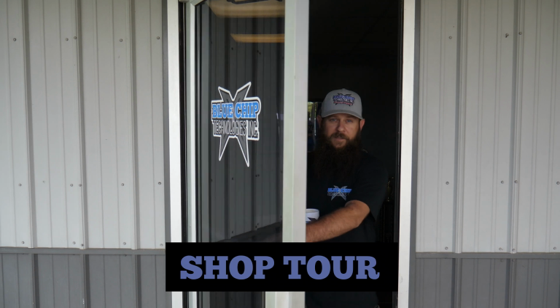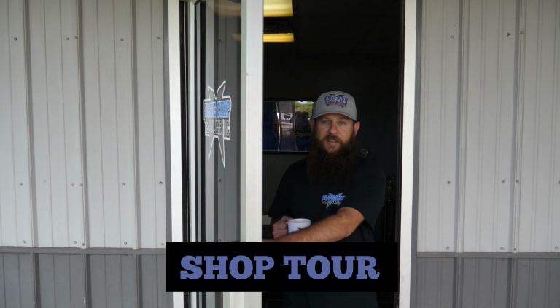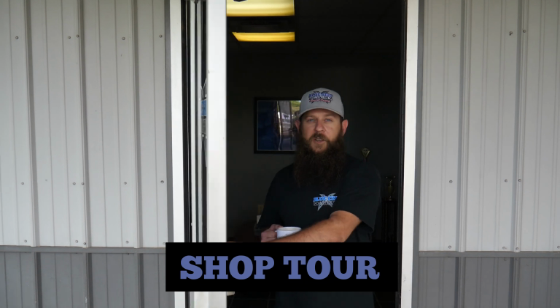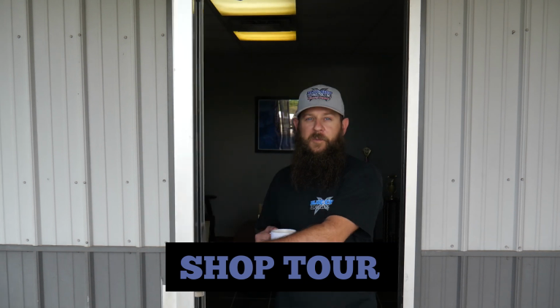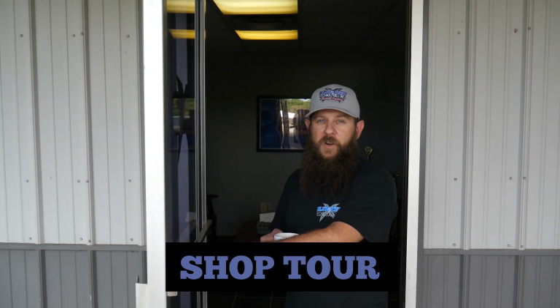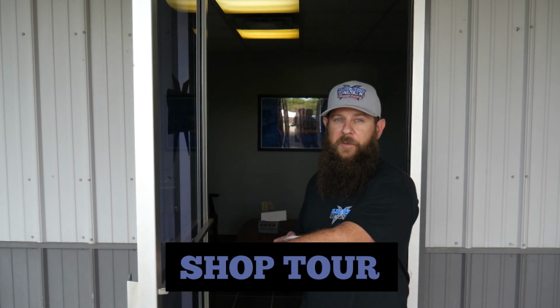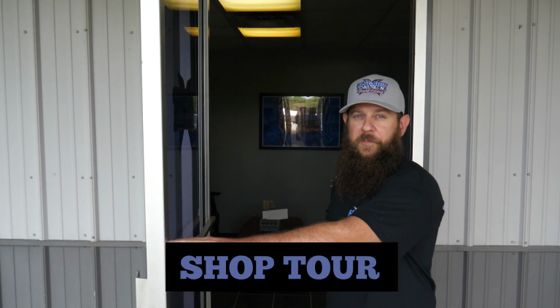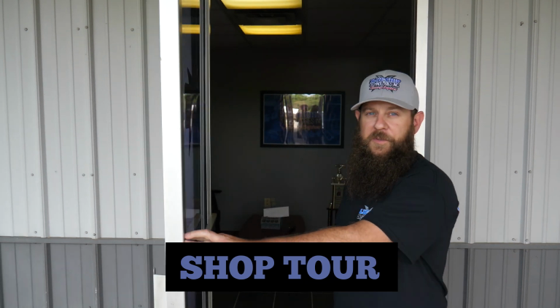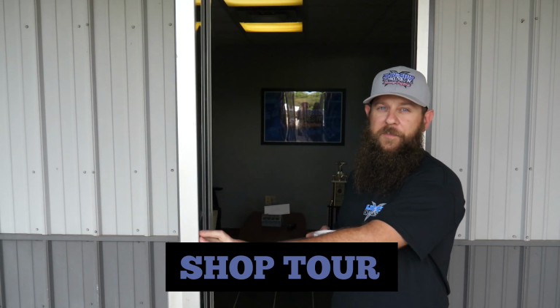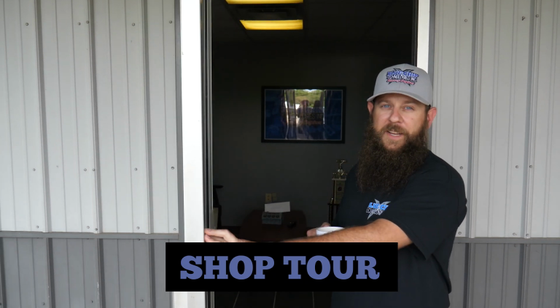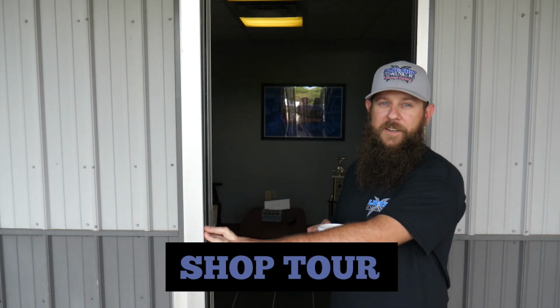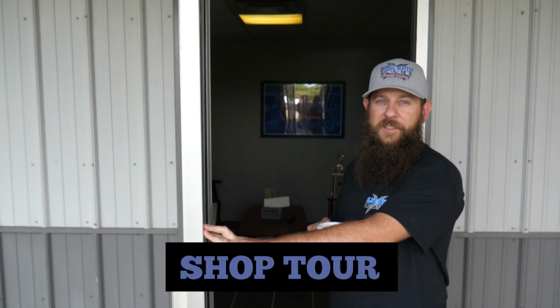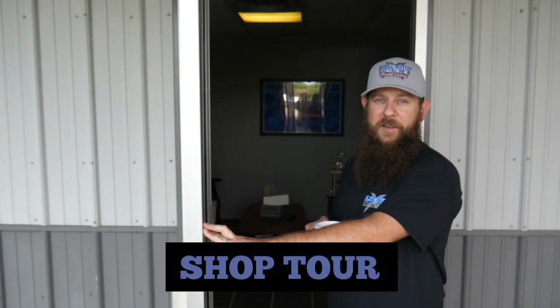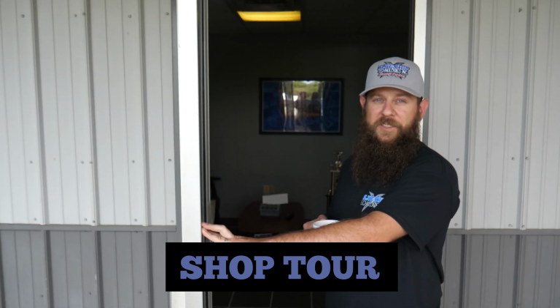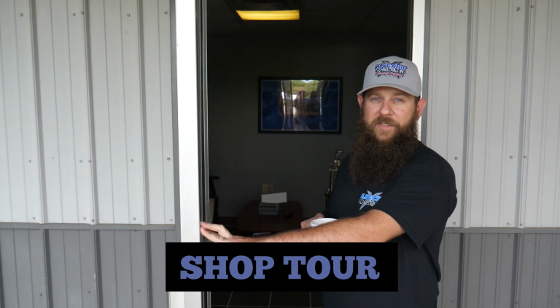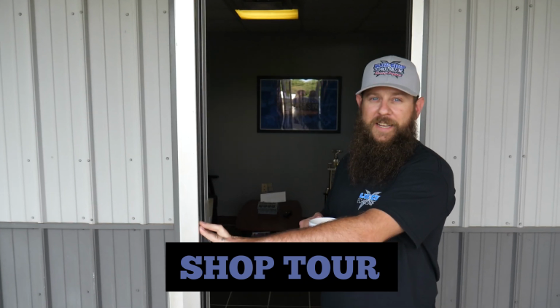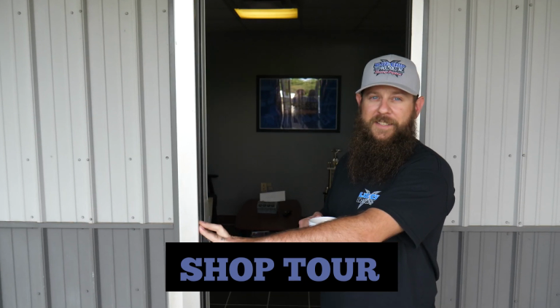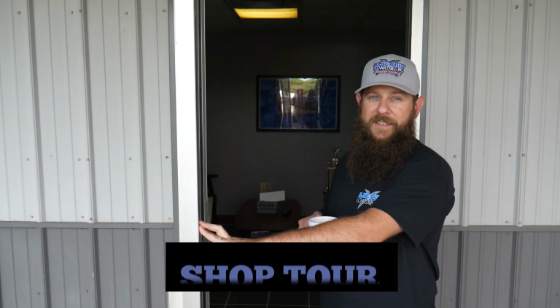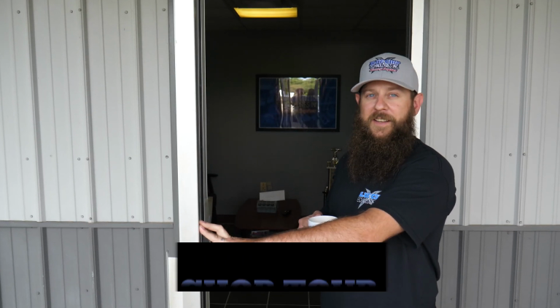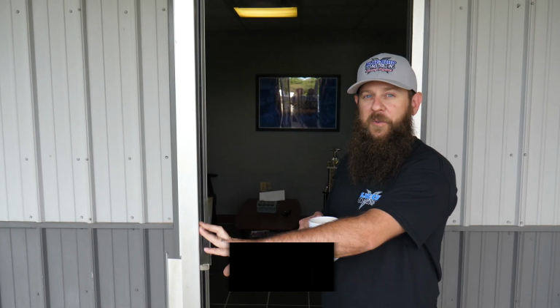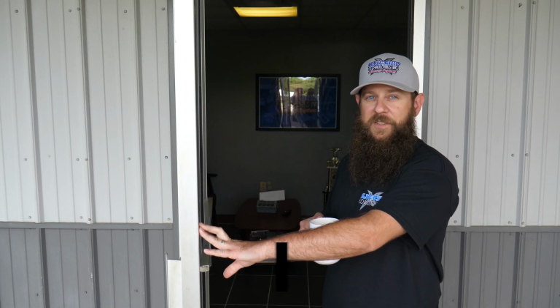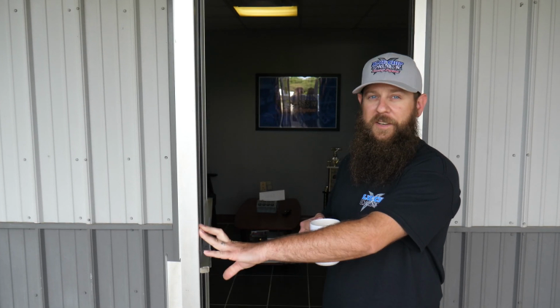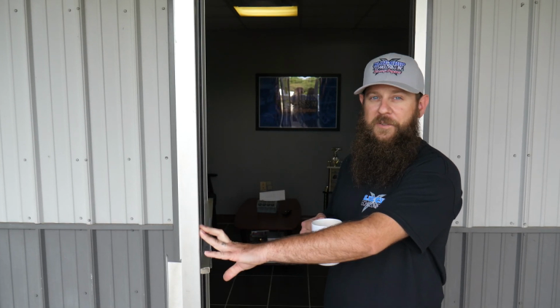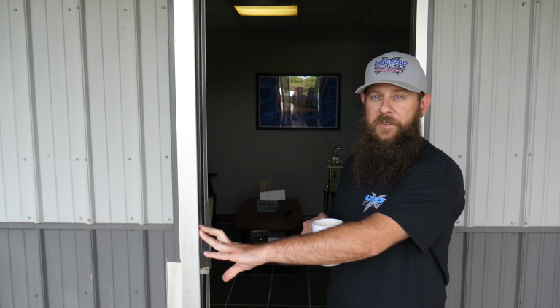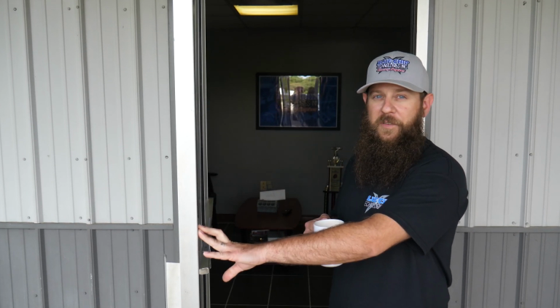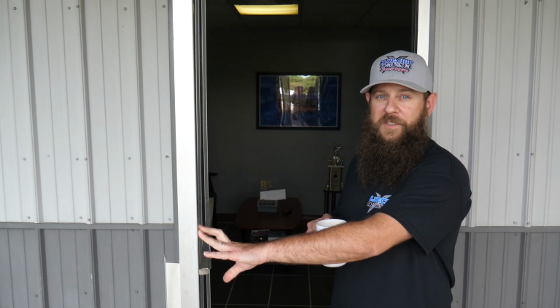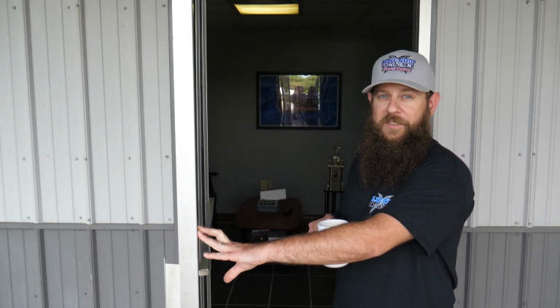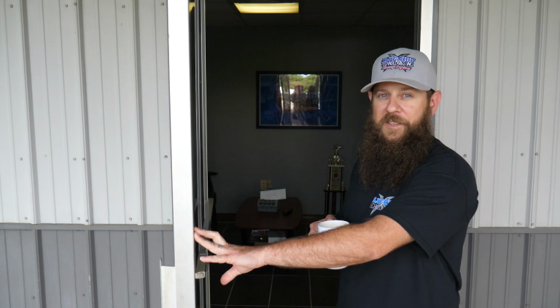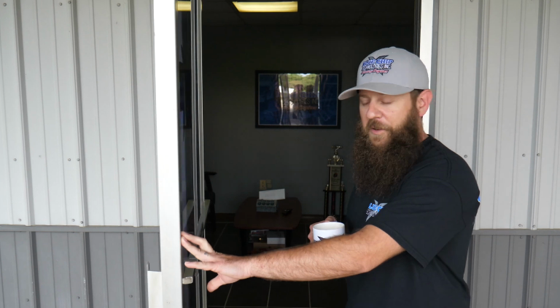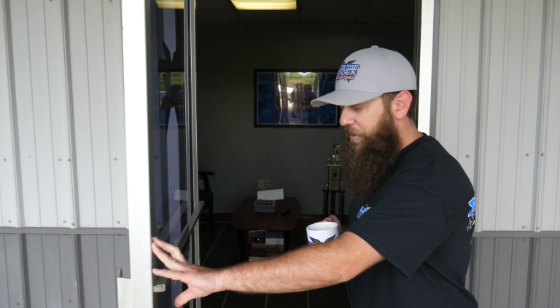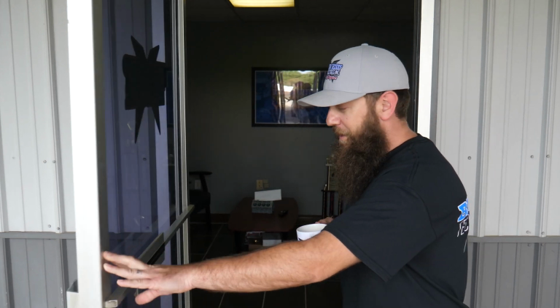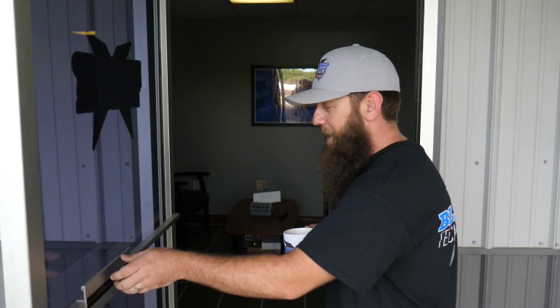Hello, welcome to Blue Chip Technologies. I'm Levi Gotze and today we're going to take a tour of our facility, so come on inside.